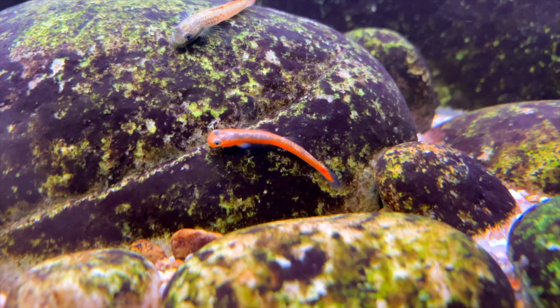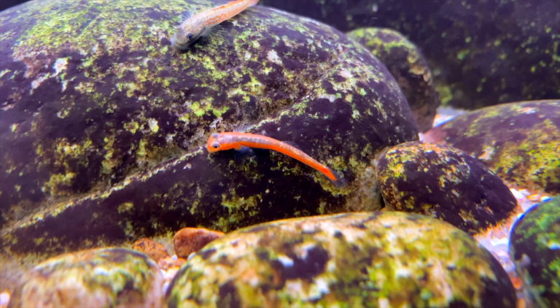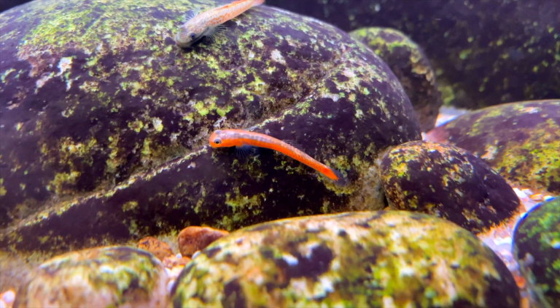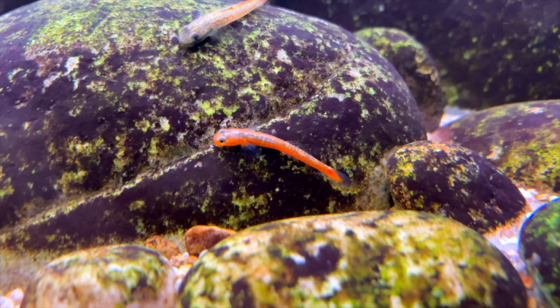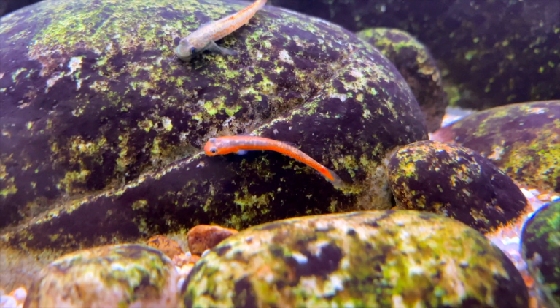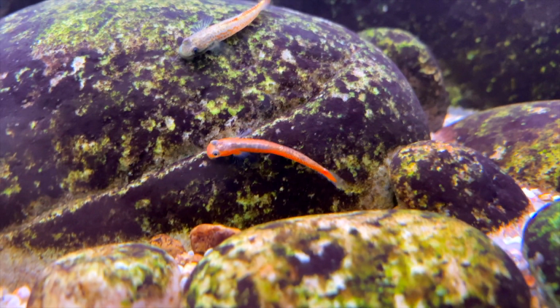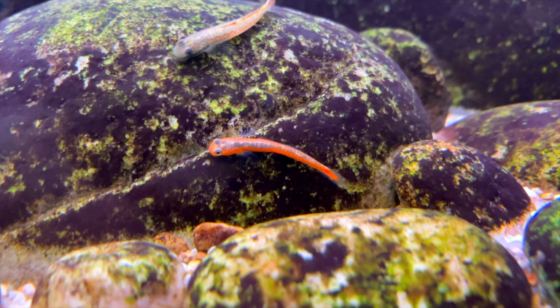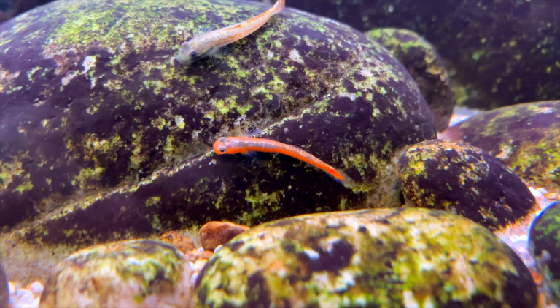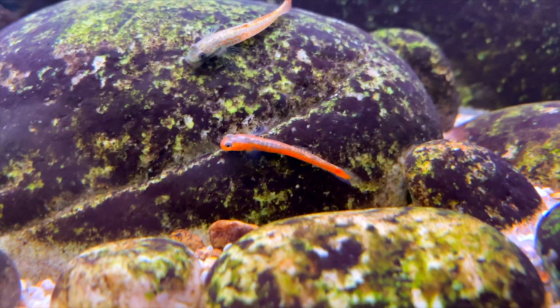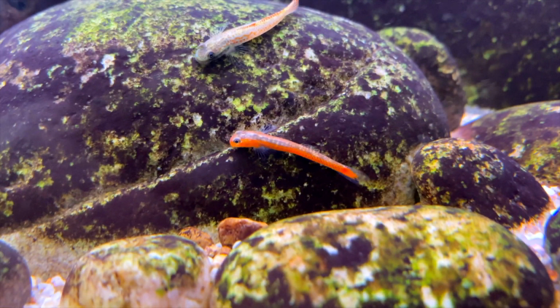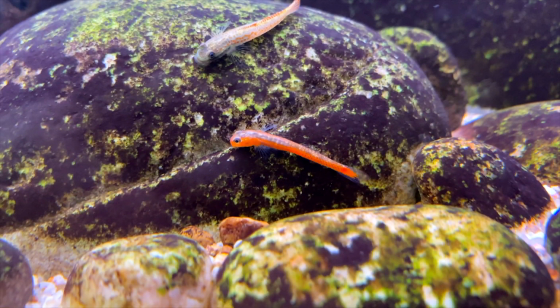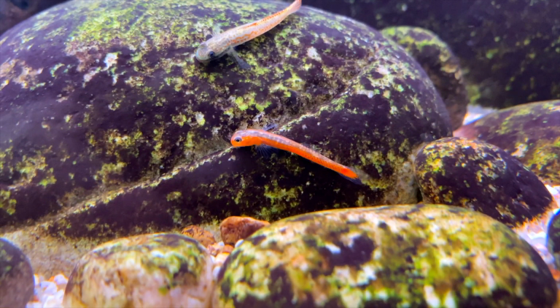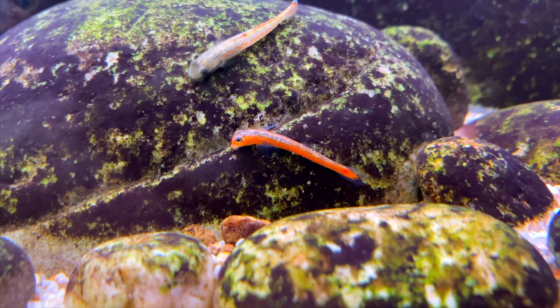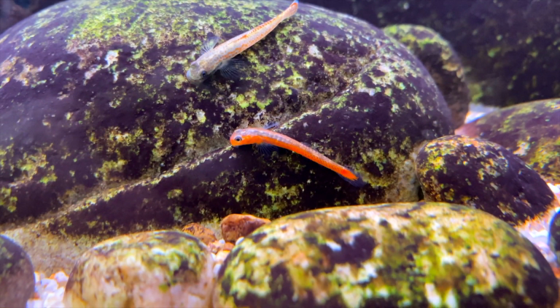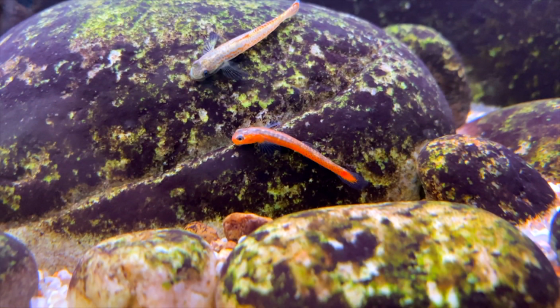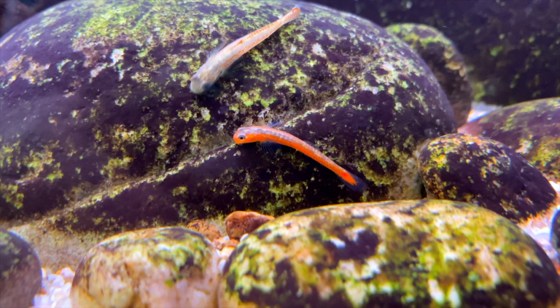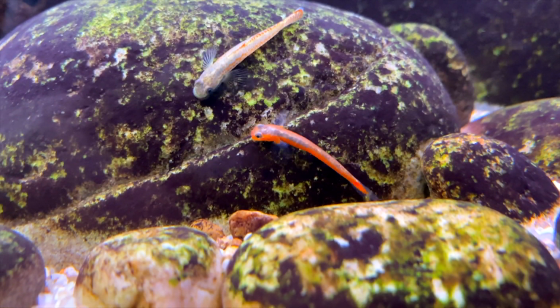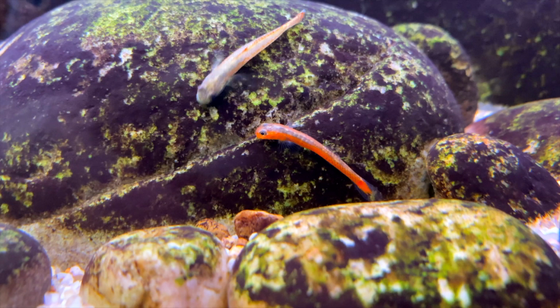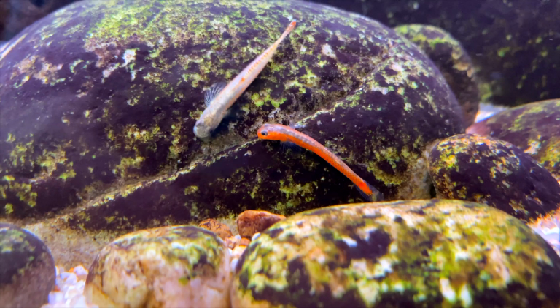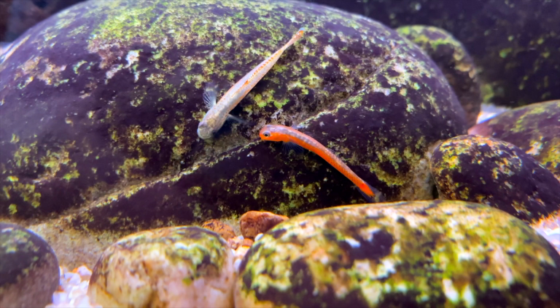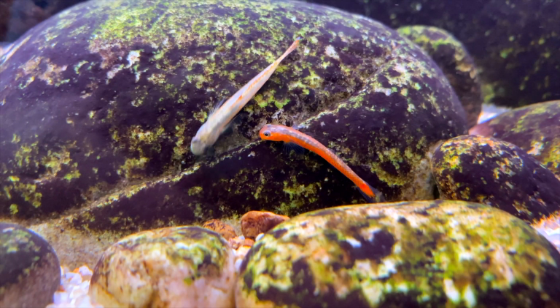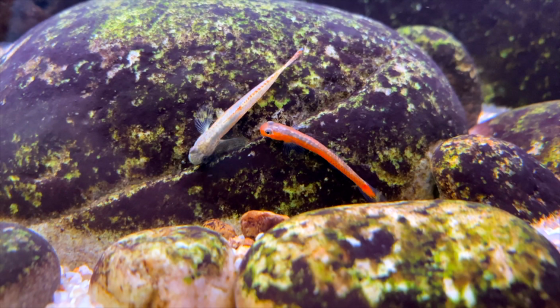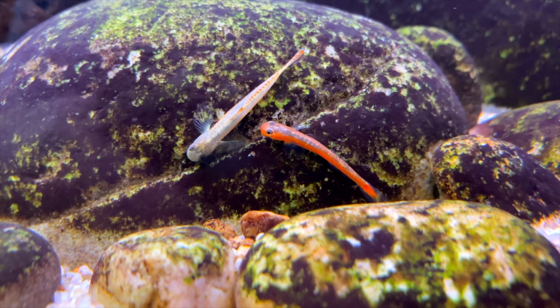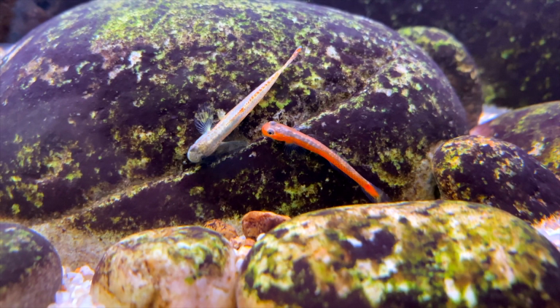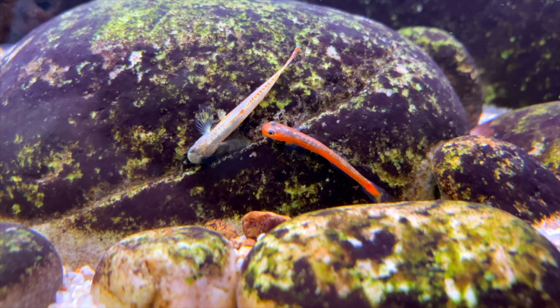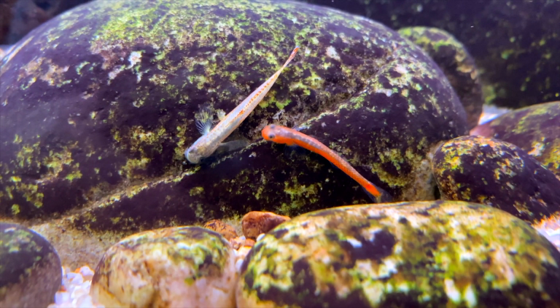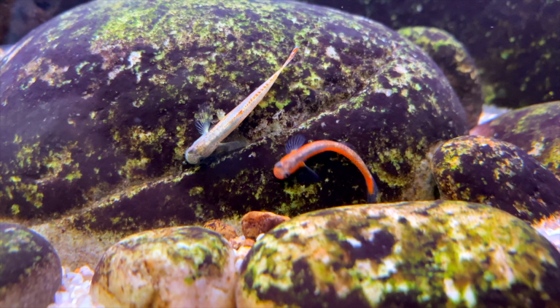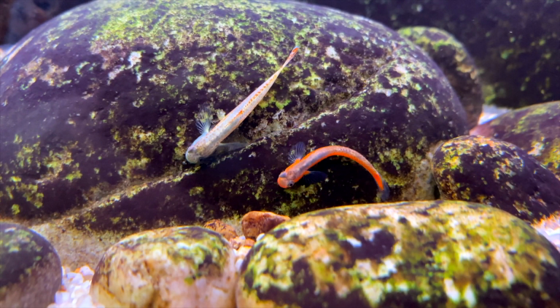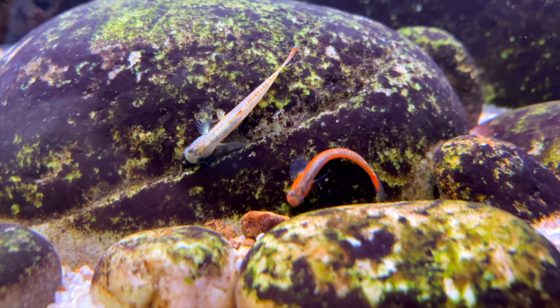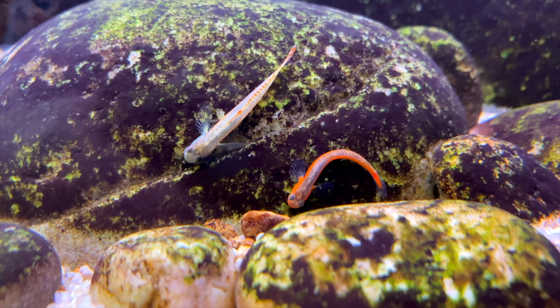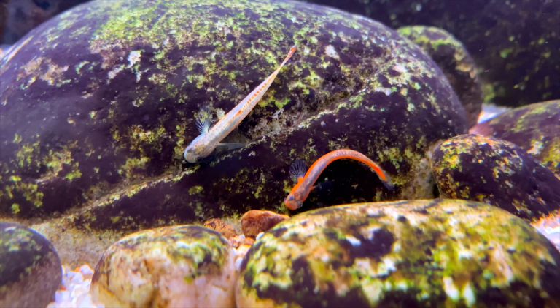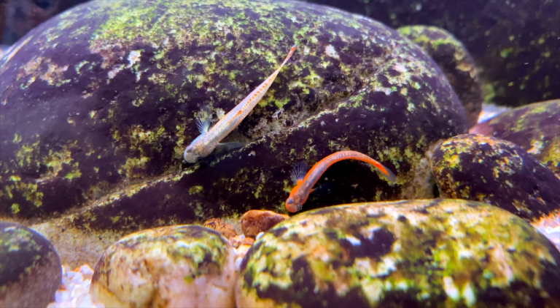Here's the most dominant male in the group. Since he is the most dominant male, his orange is so much more intense compared to the others.